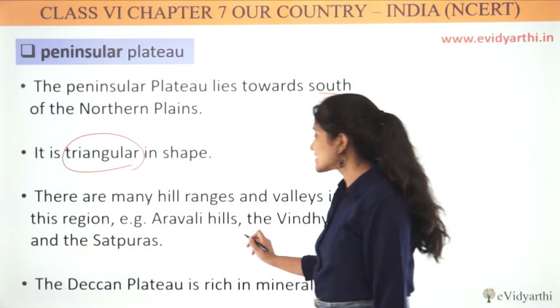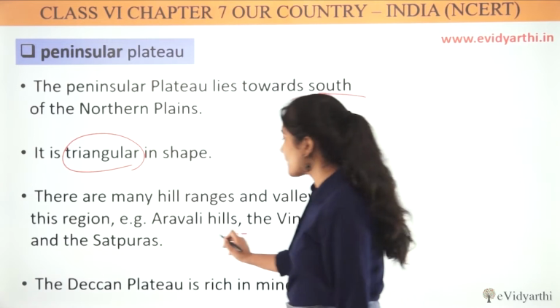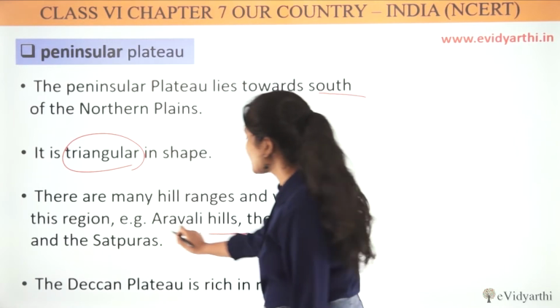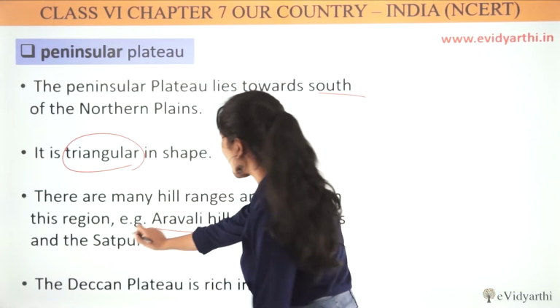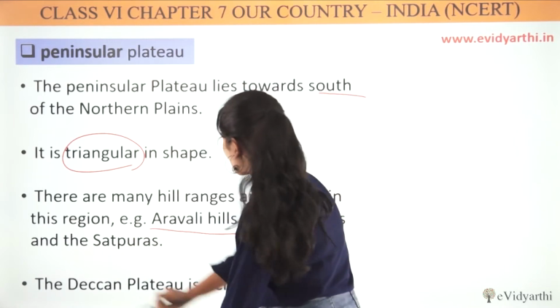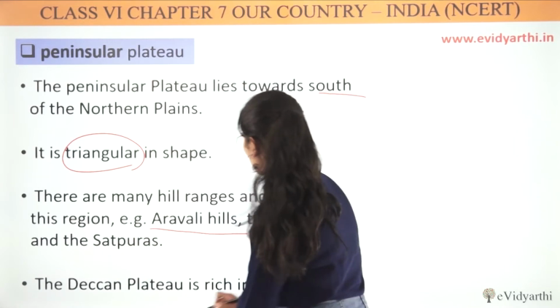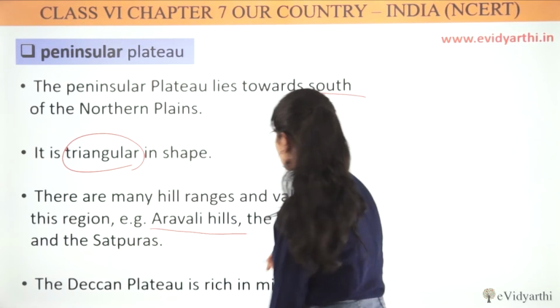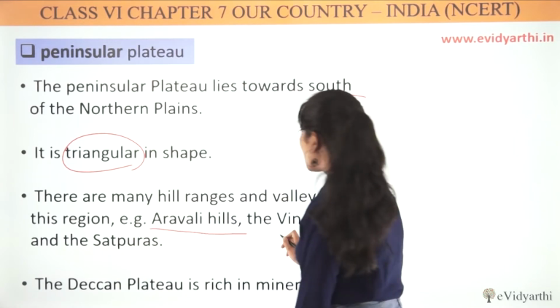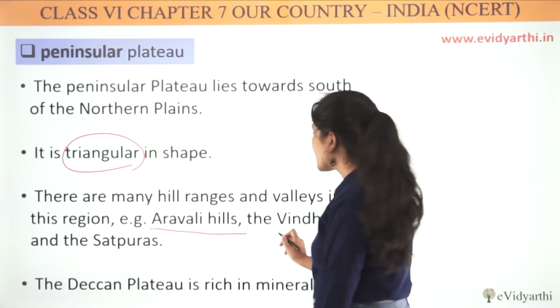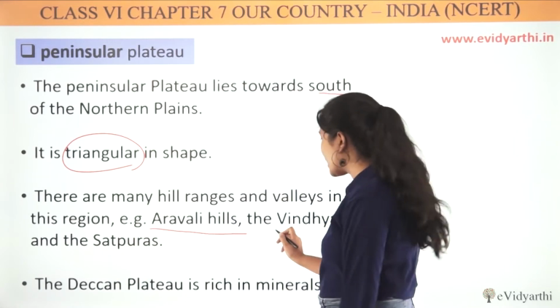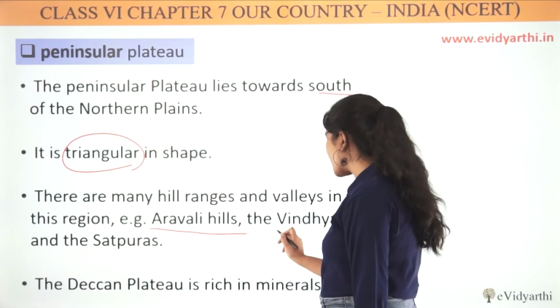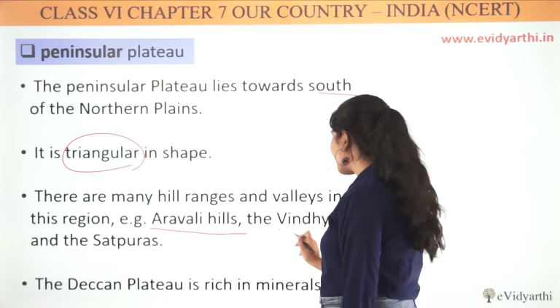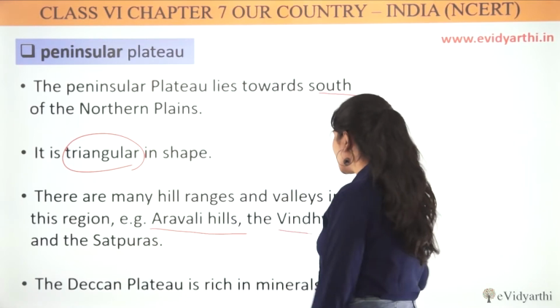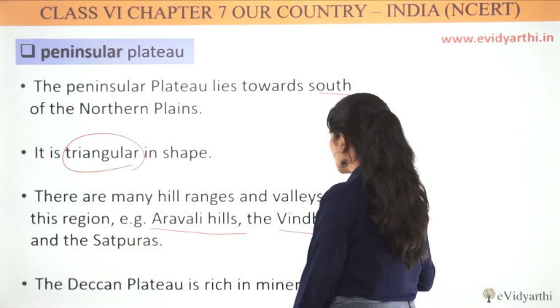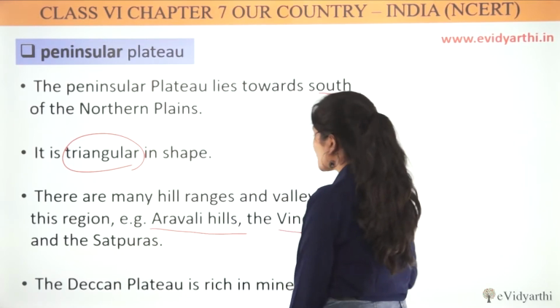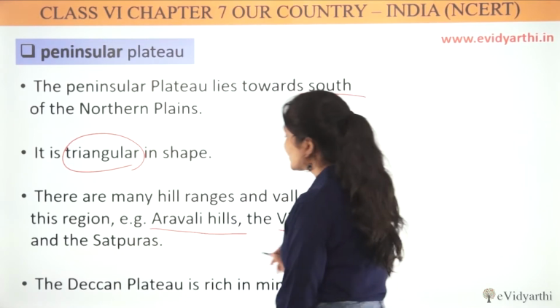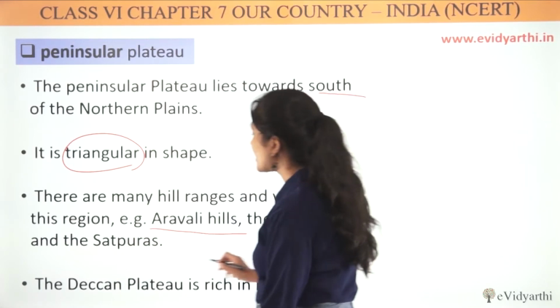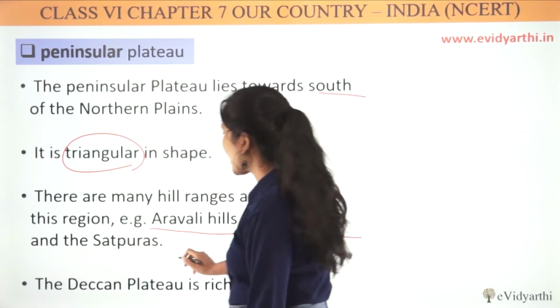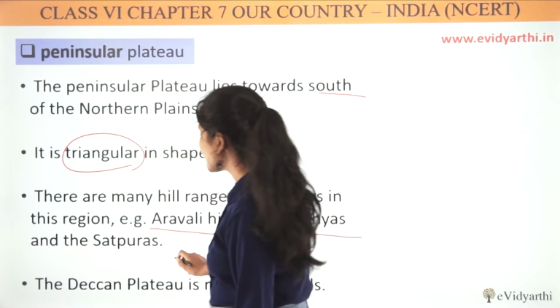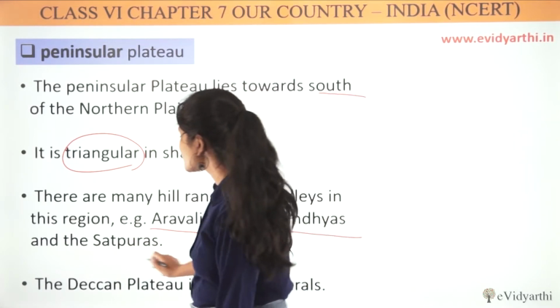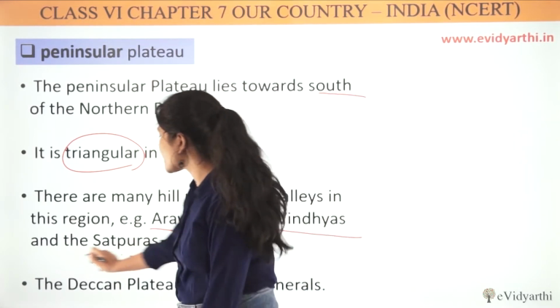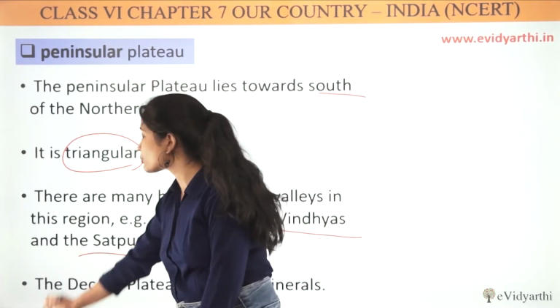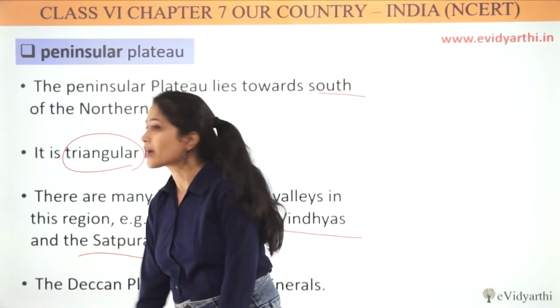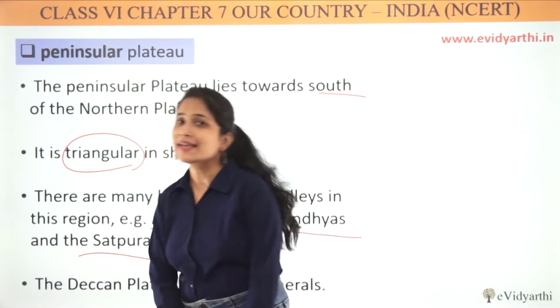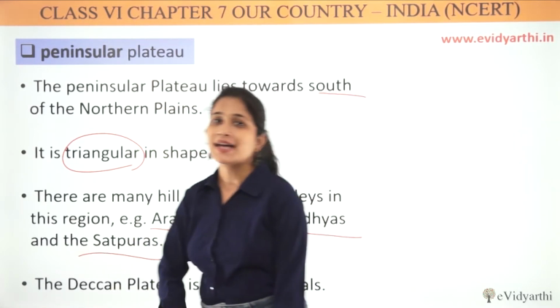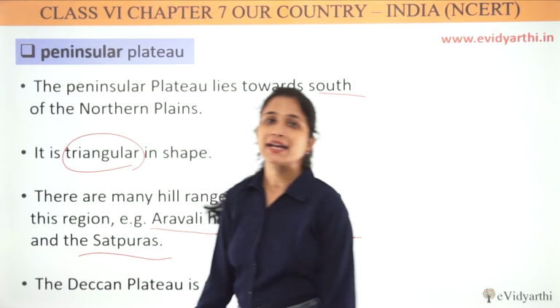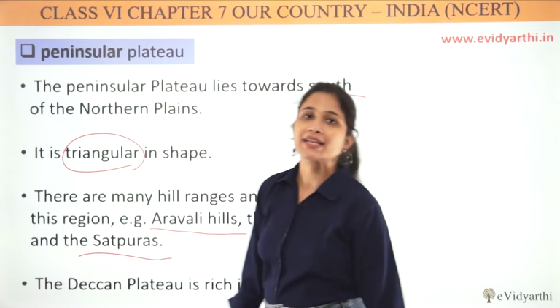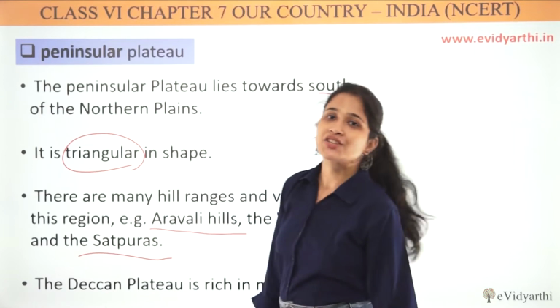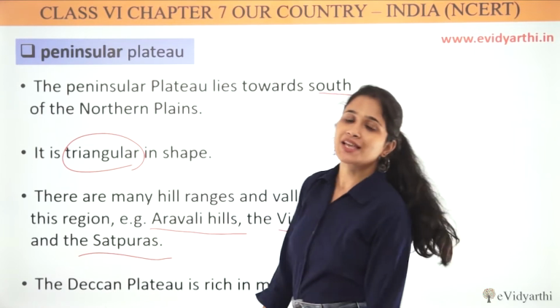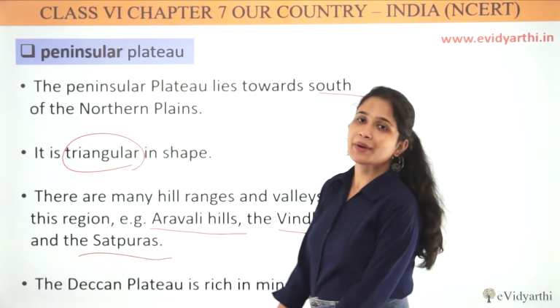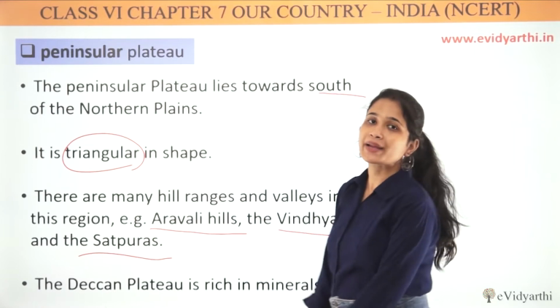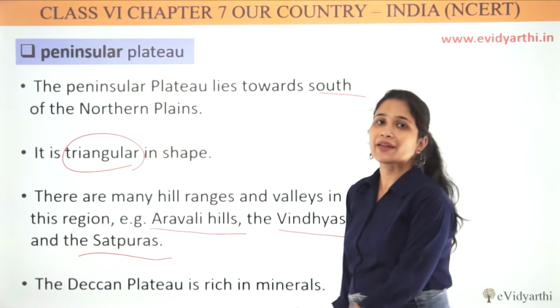For example, you have Aravali, Vindhya, and Satpura. These are all the ranges in our Peninsular Plateau.